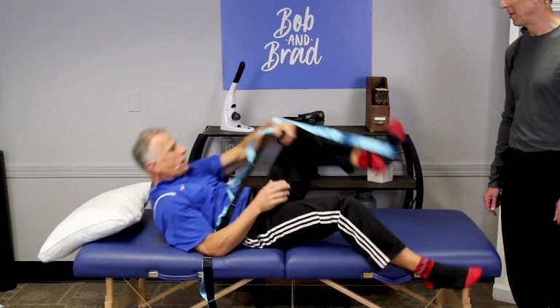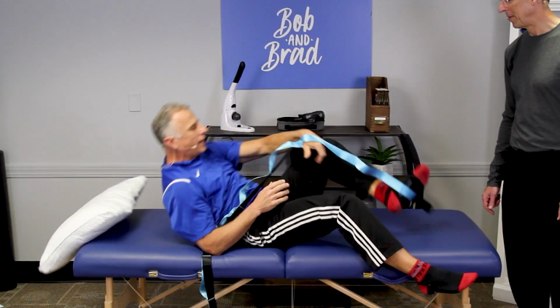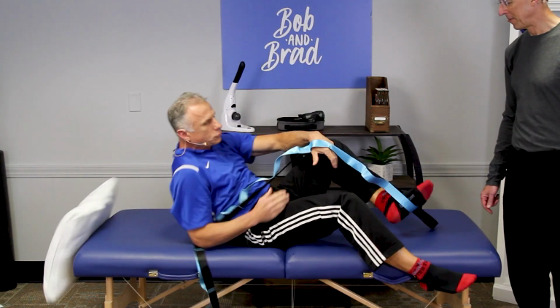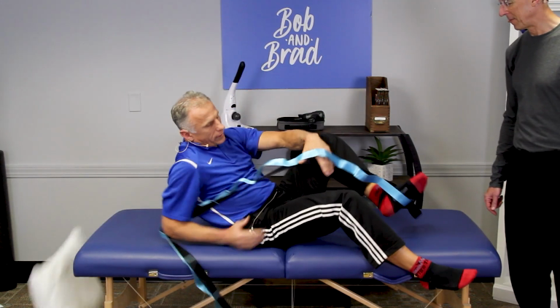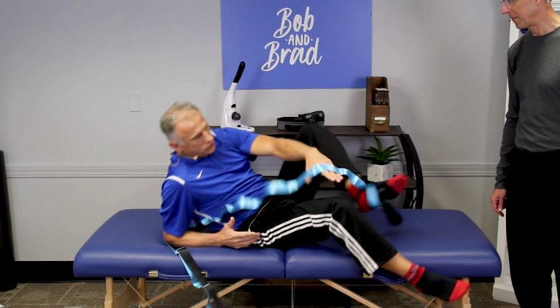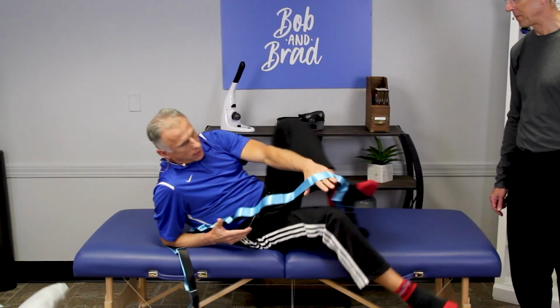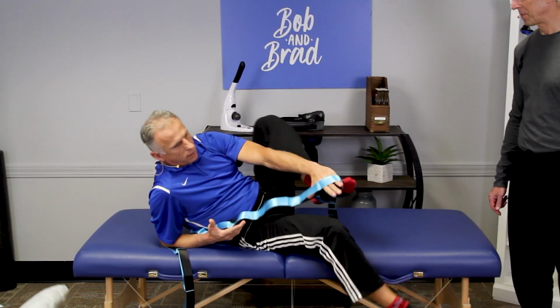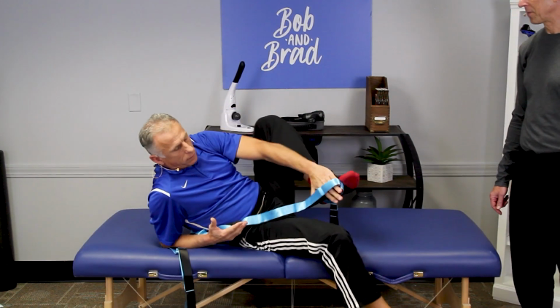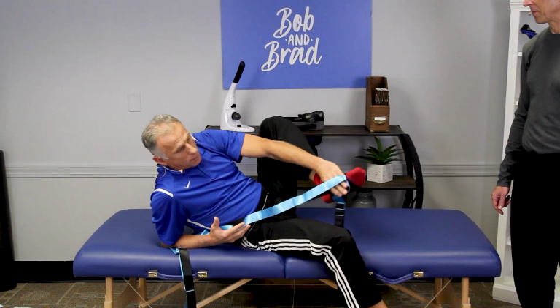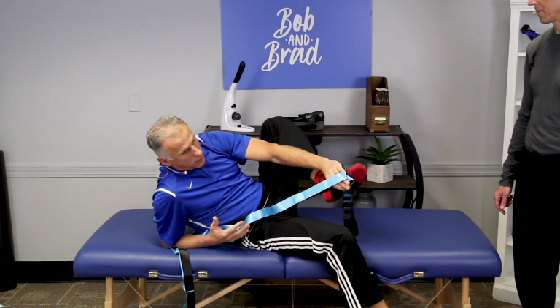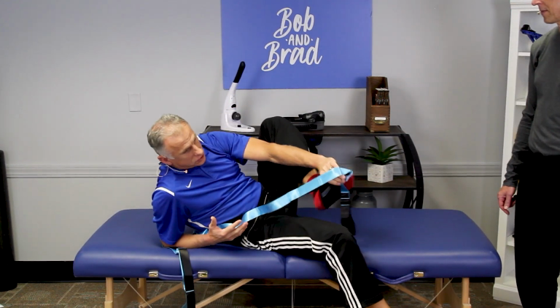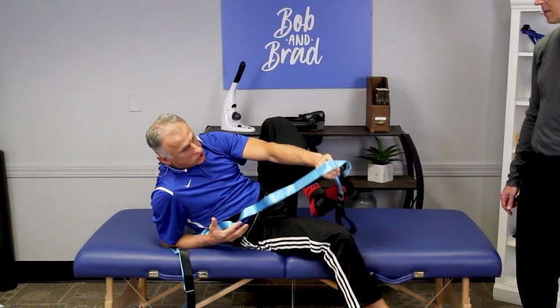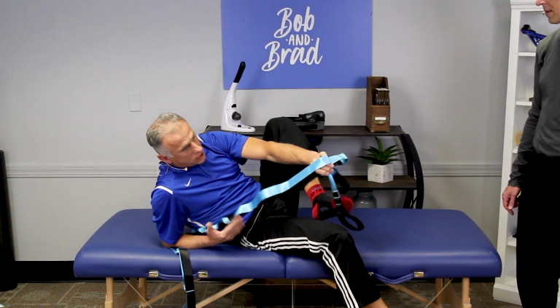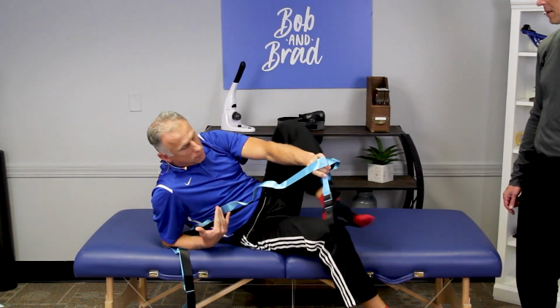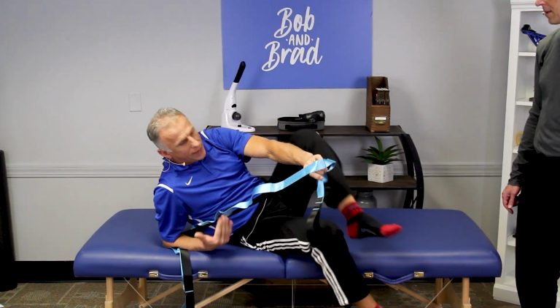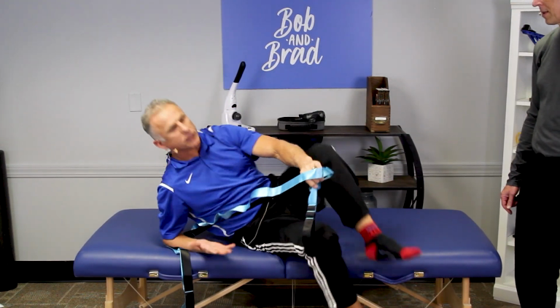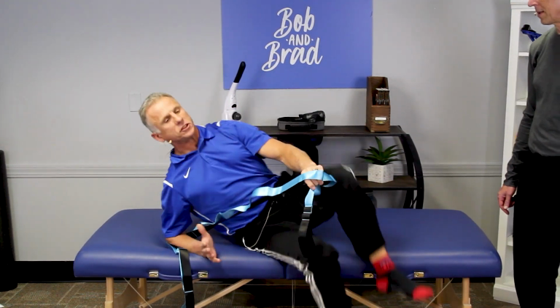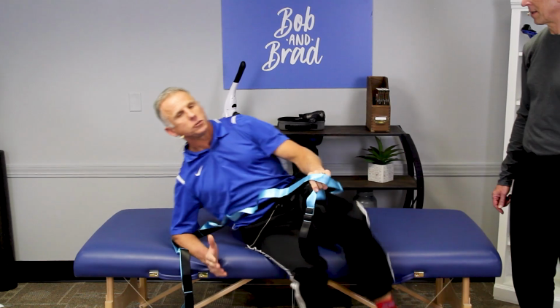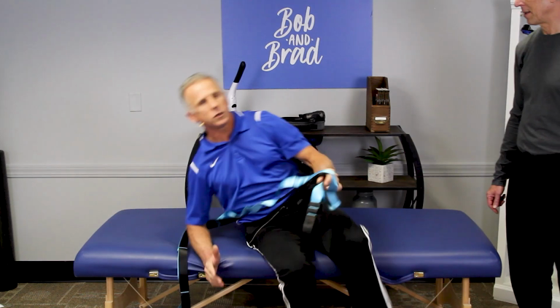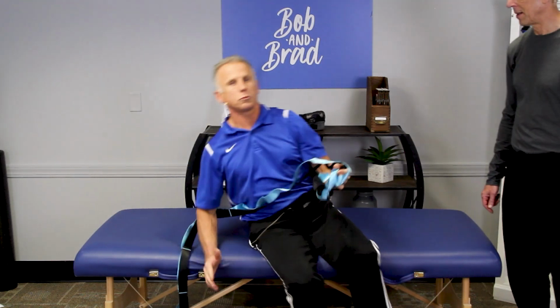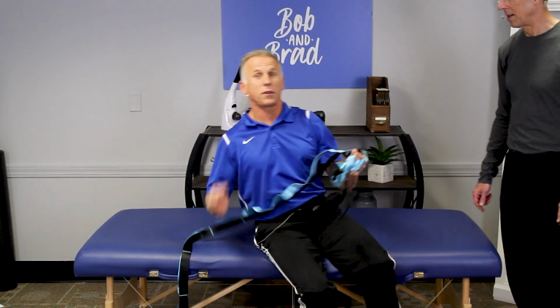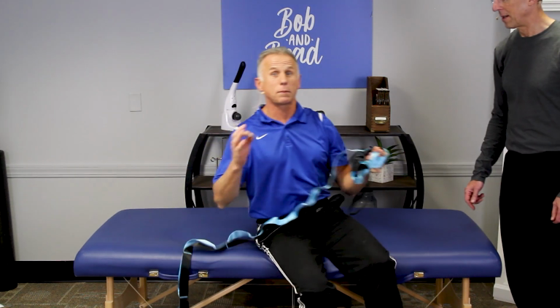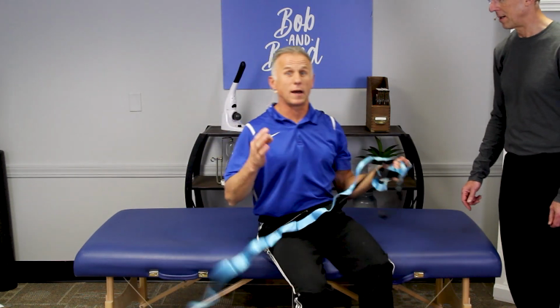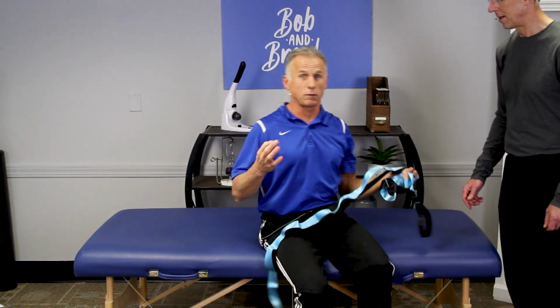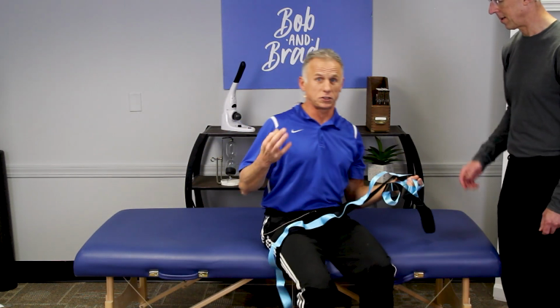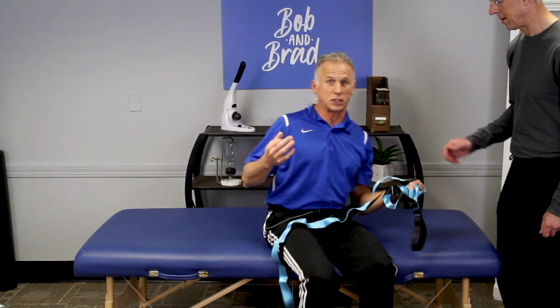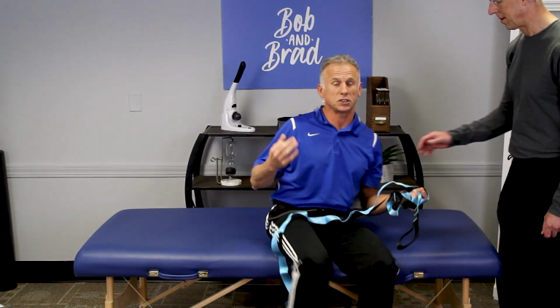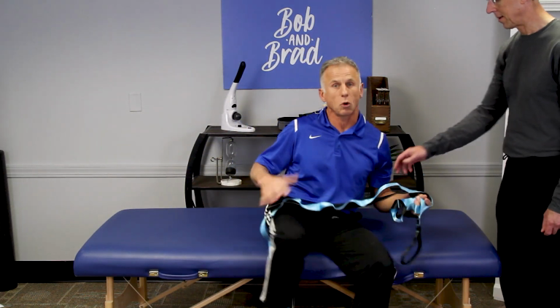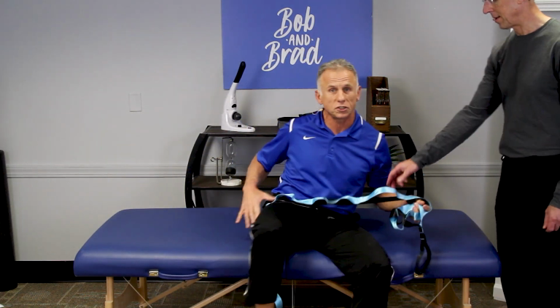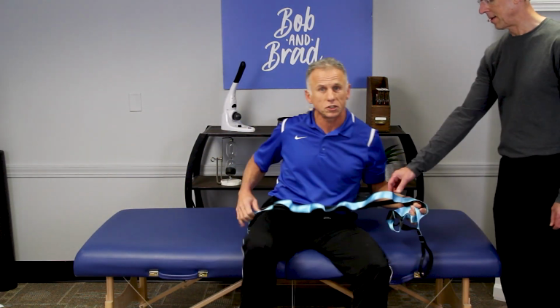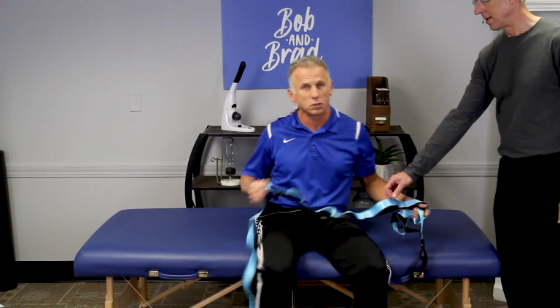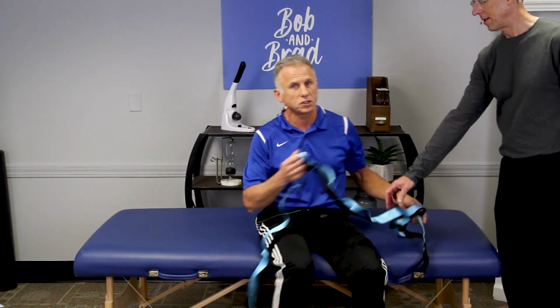The next one is lumbar extension — back extension. With spondylolisthesis or stenosis, you probably will not want to do this one.